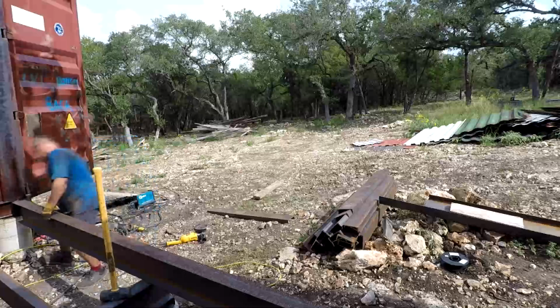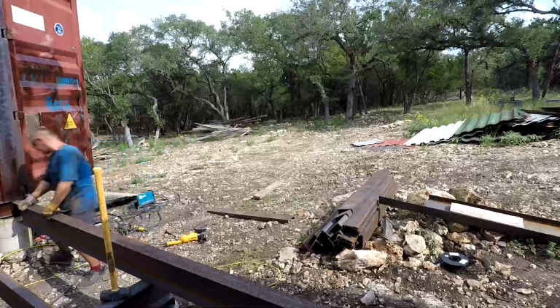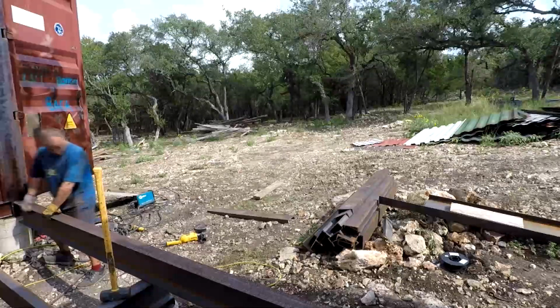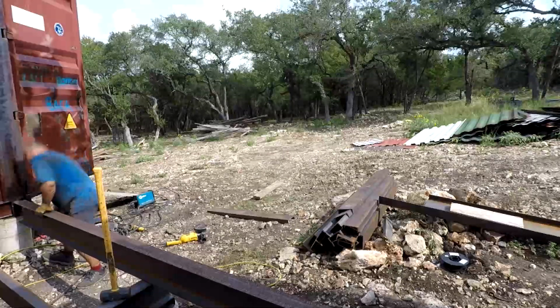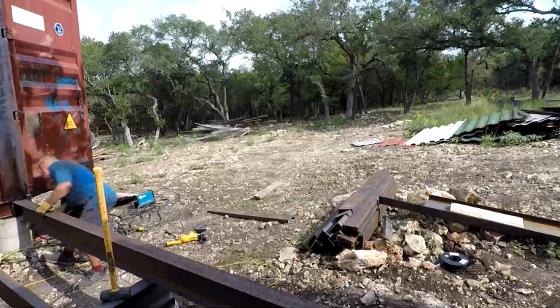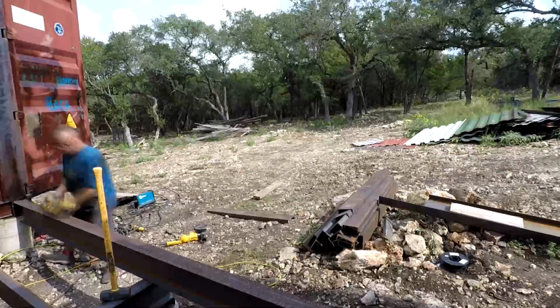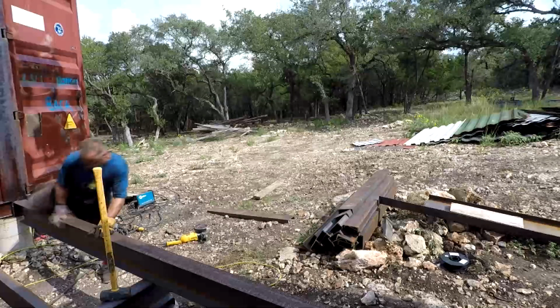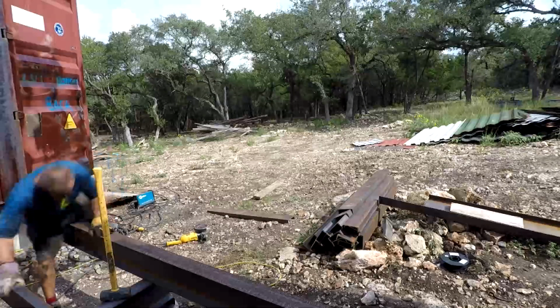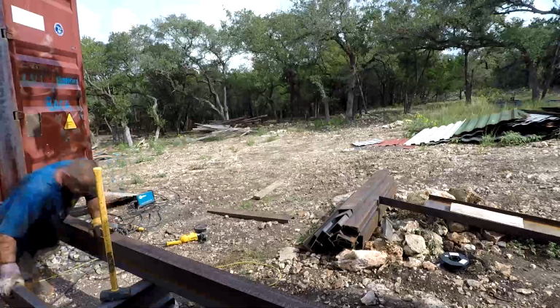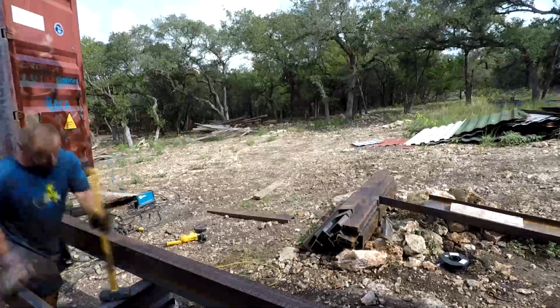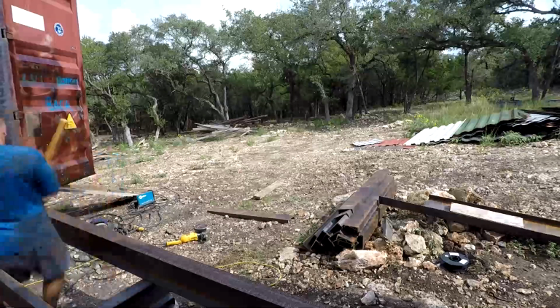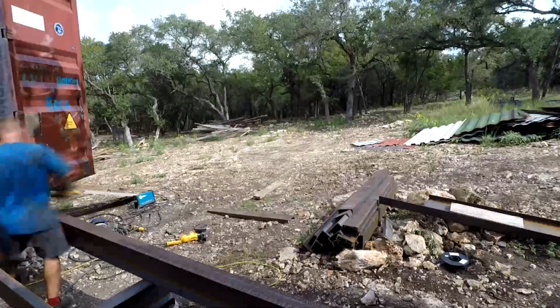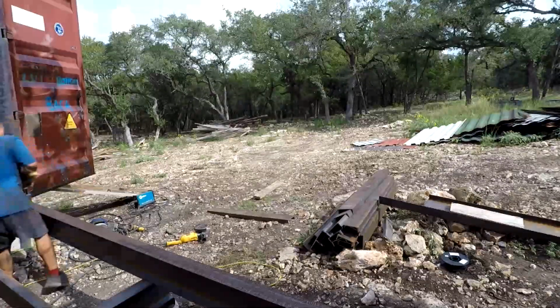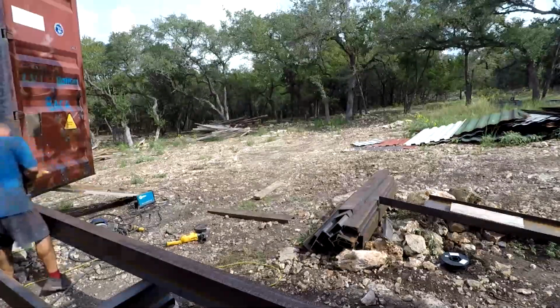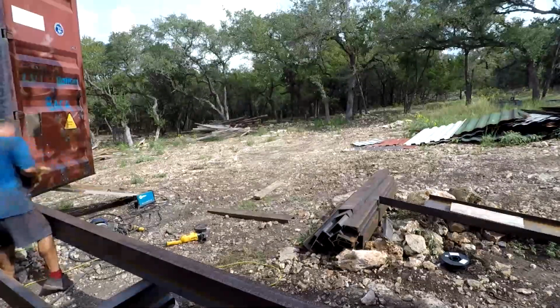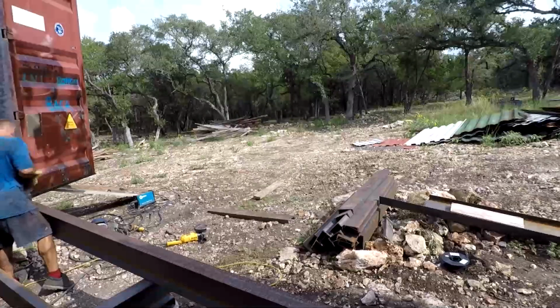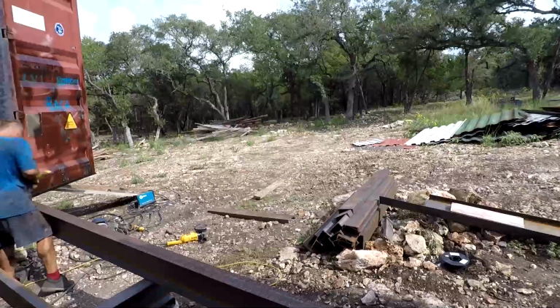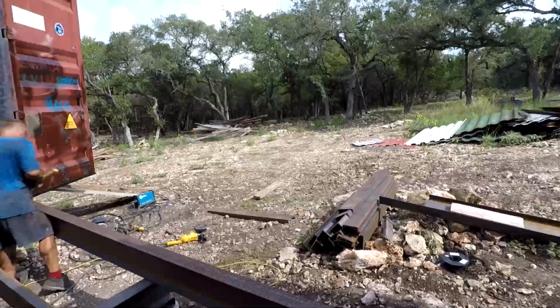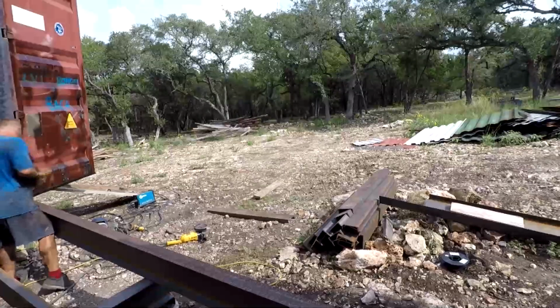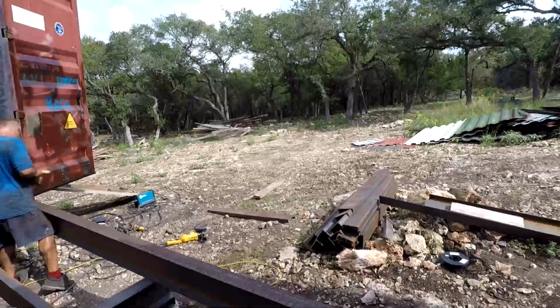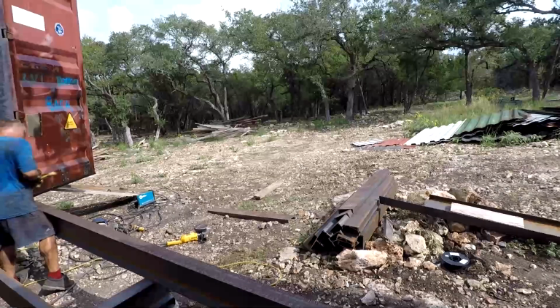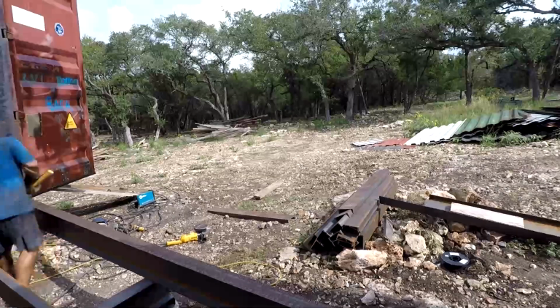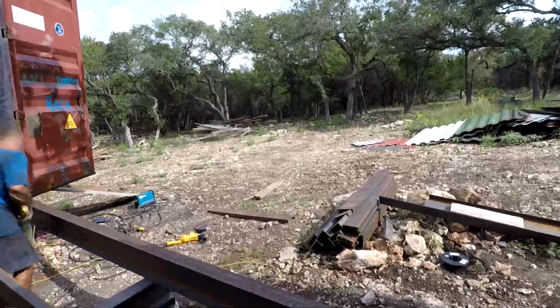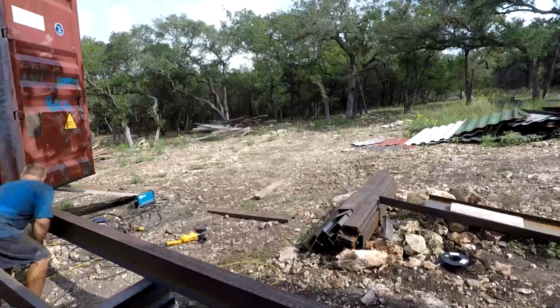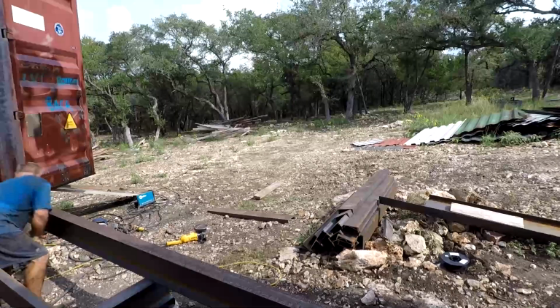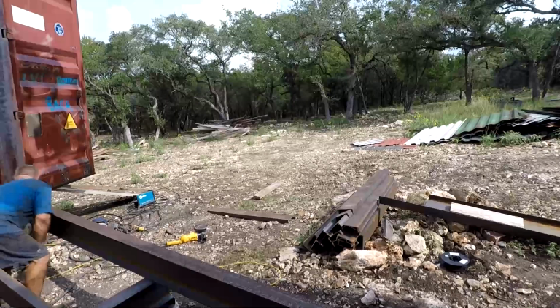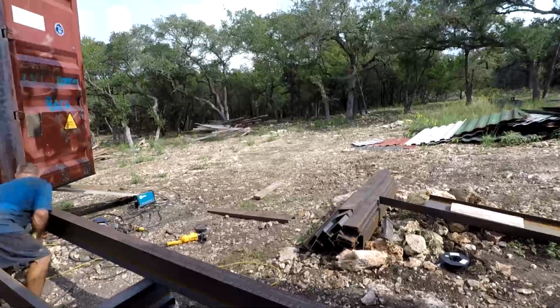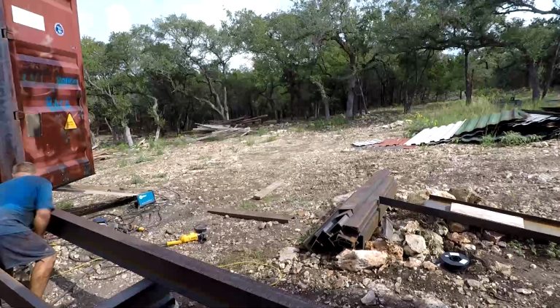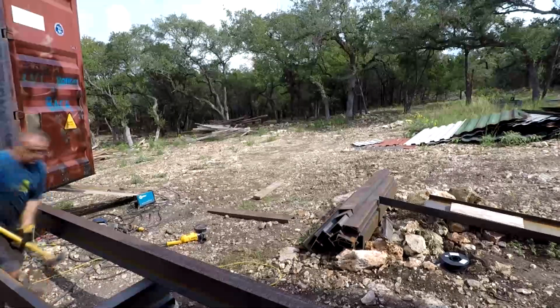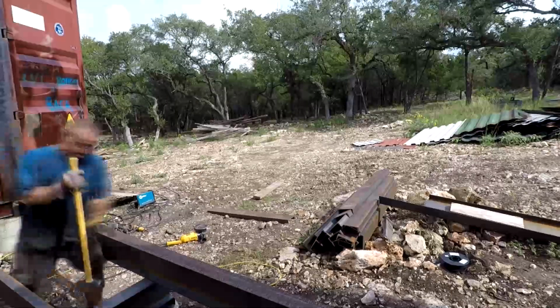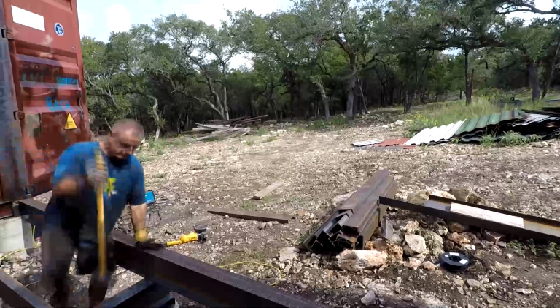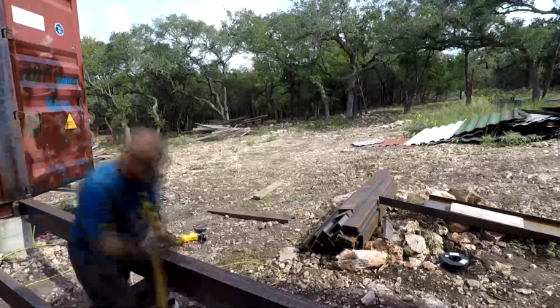Final fitment — used a hammer a lot, trim and go, then just welded it up. Thanks for watching guys, look forward to the next video. Ciao.